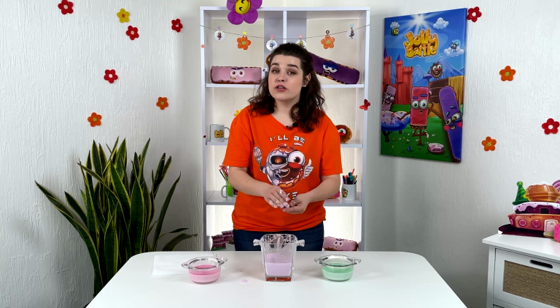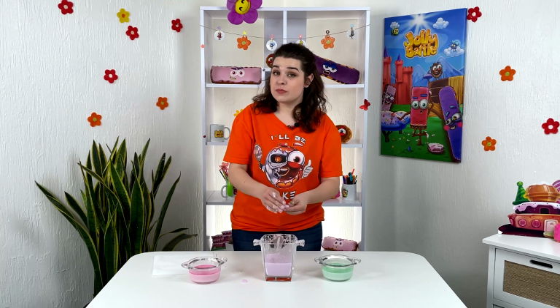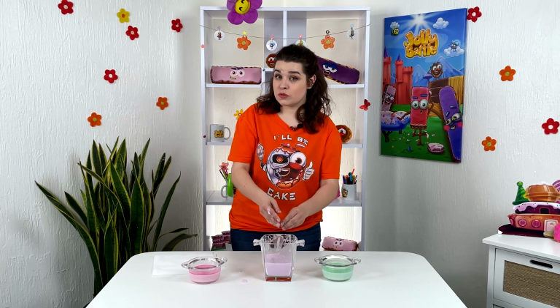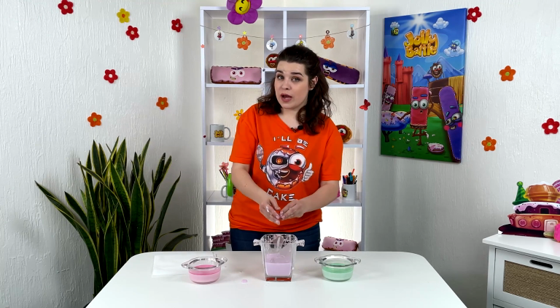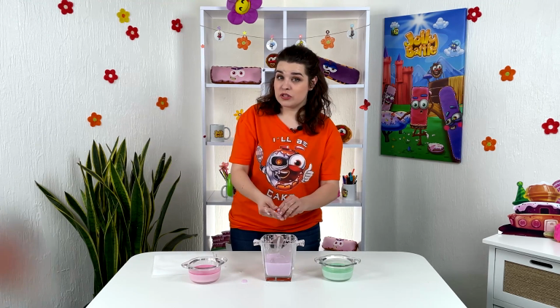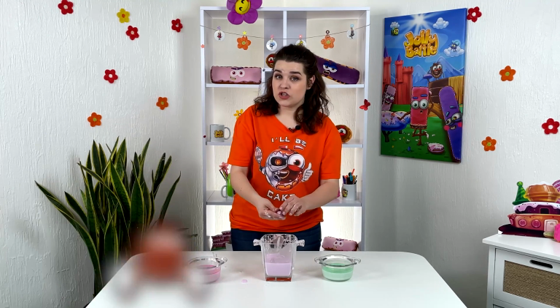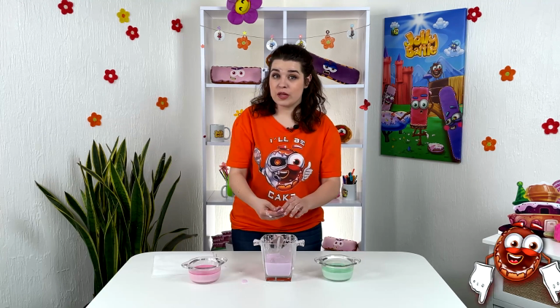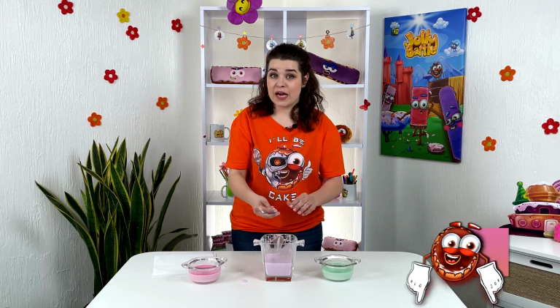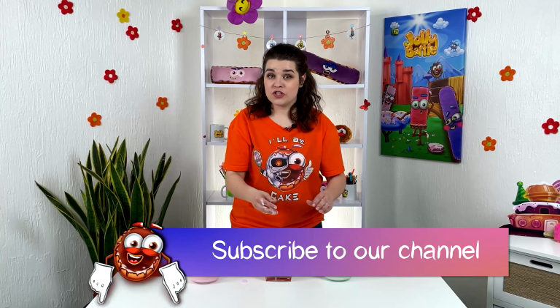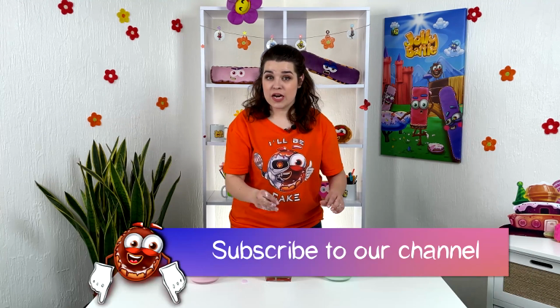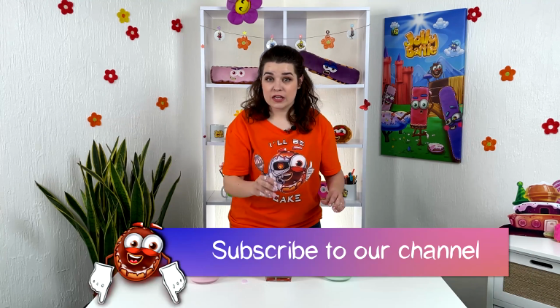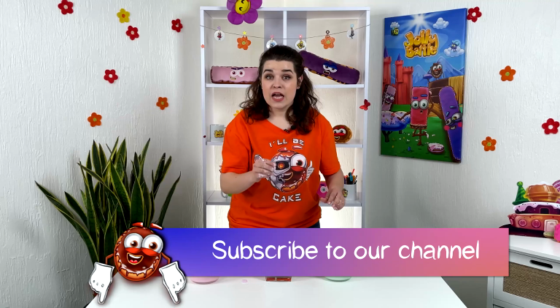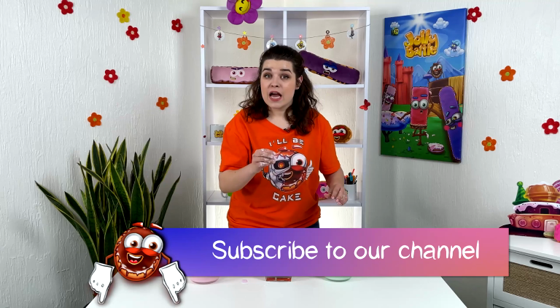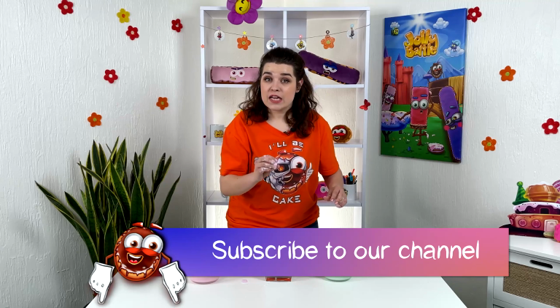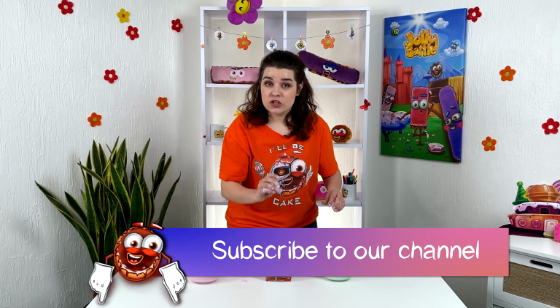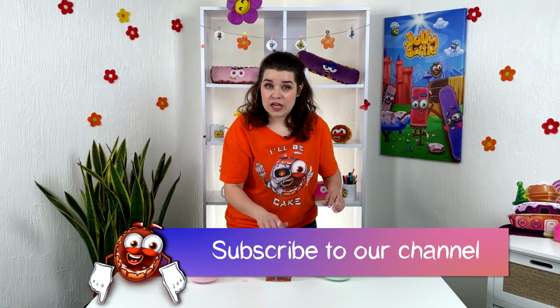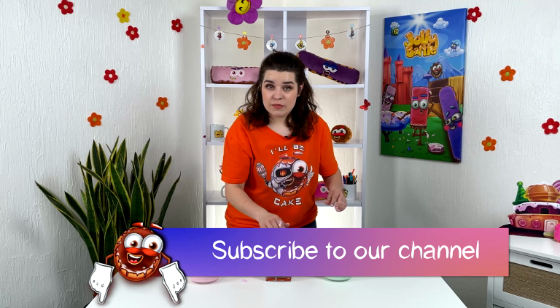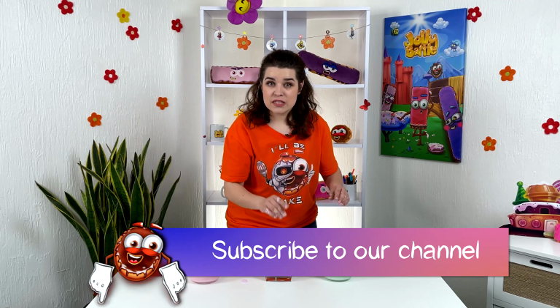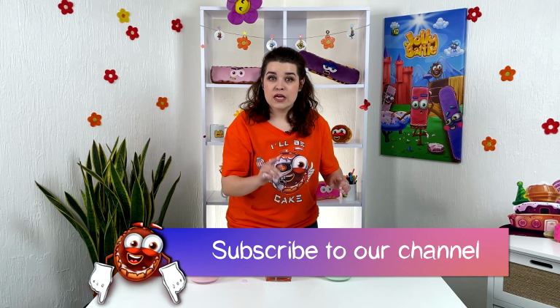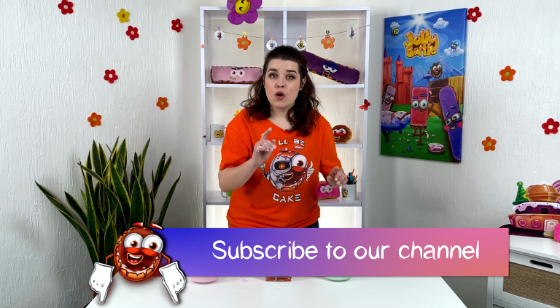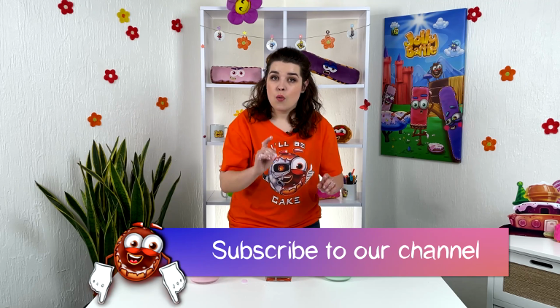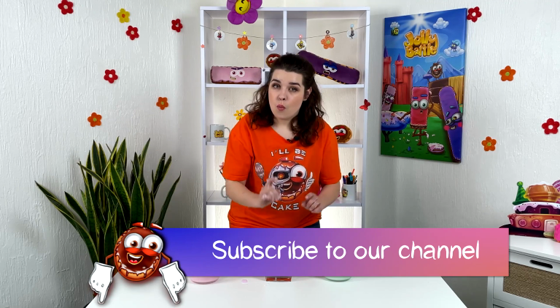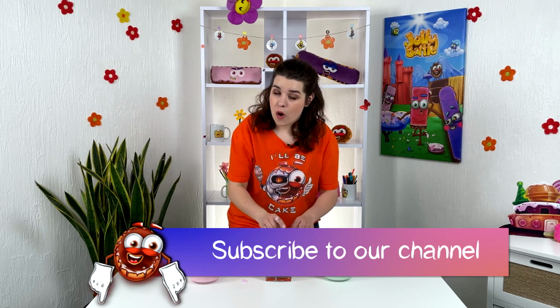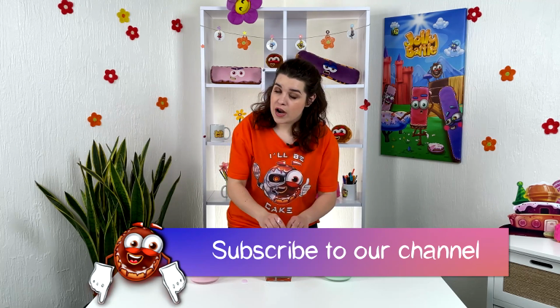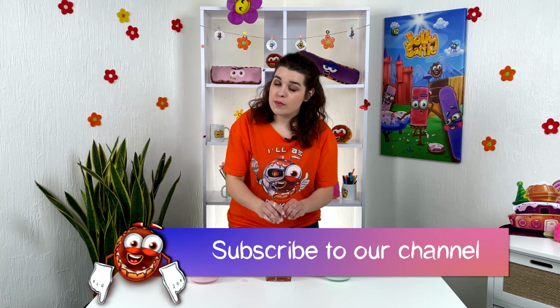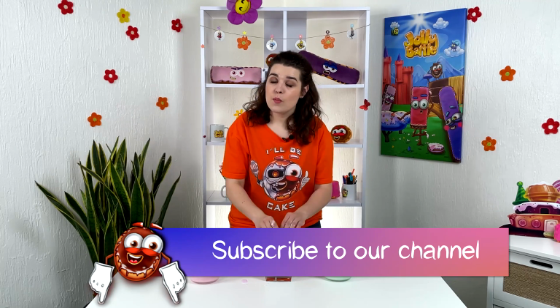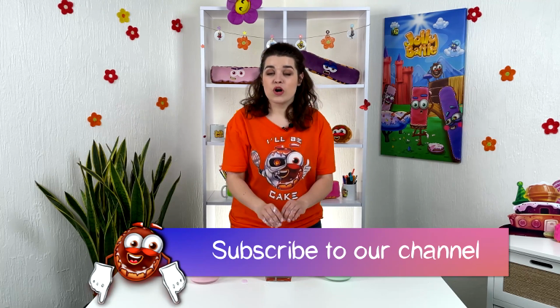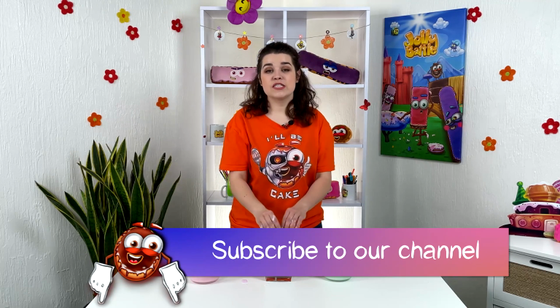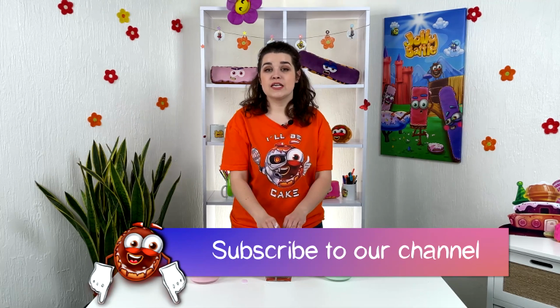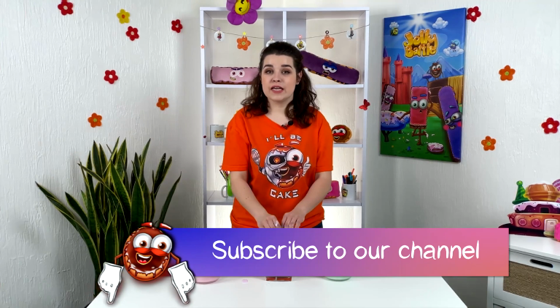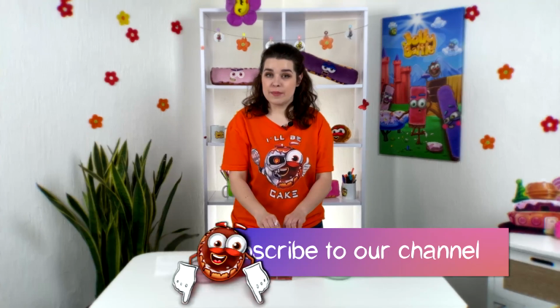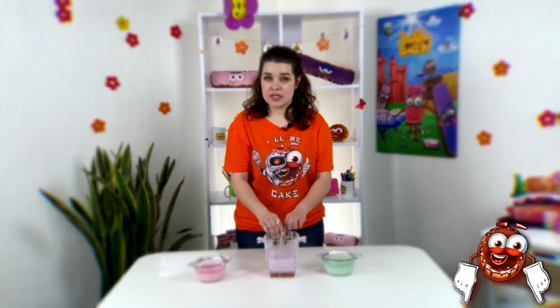Subscribe to the Jolly Battle channel and do not miss a single episode.